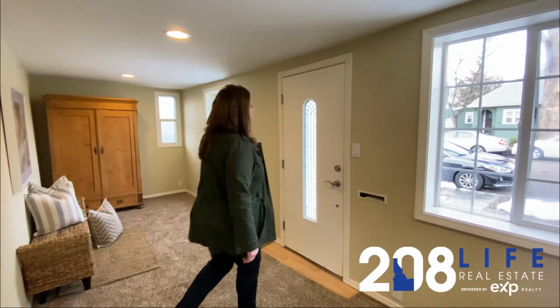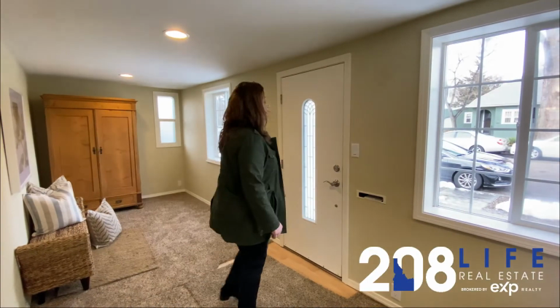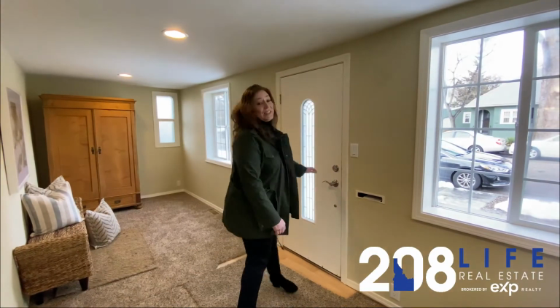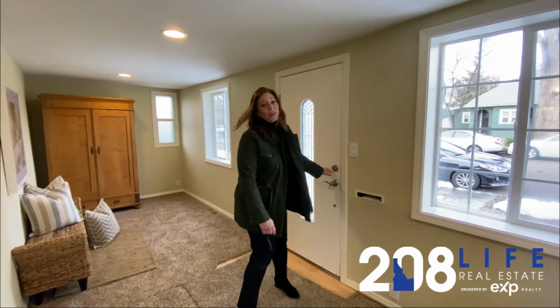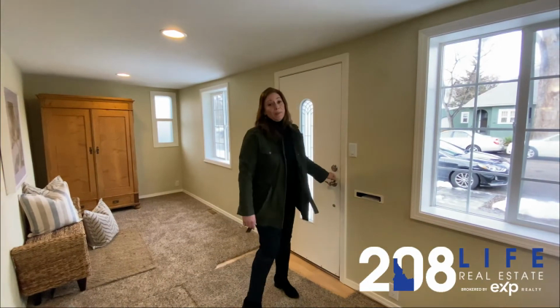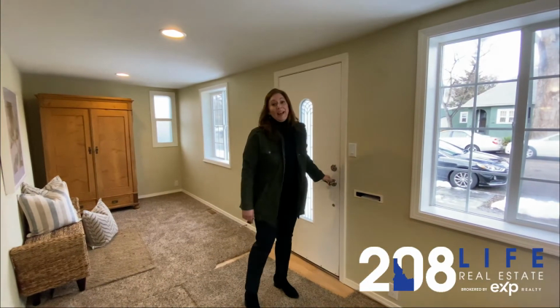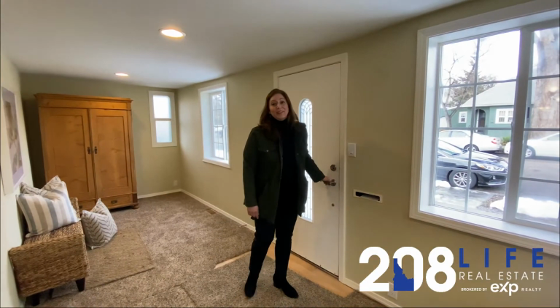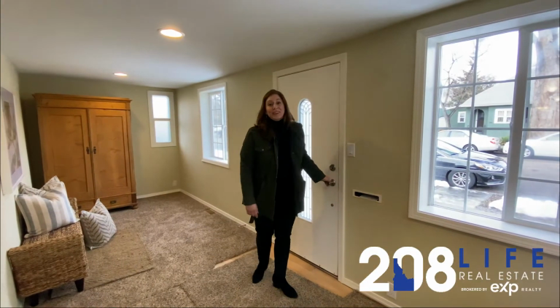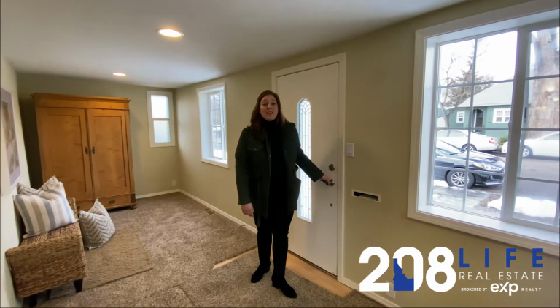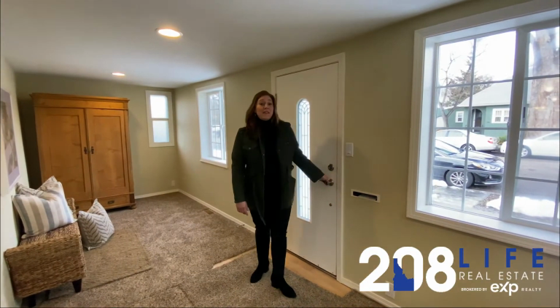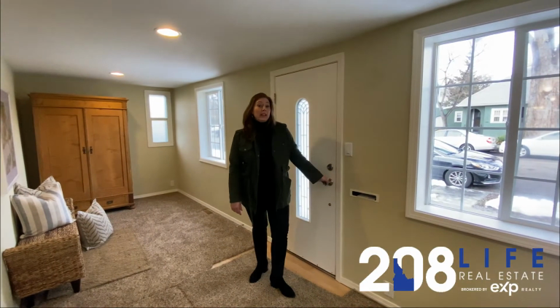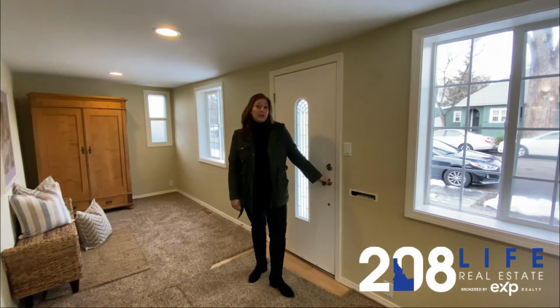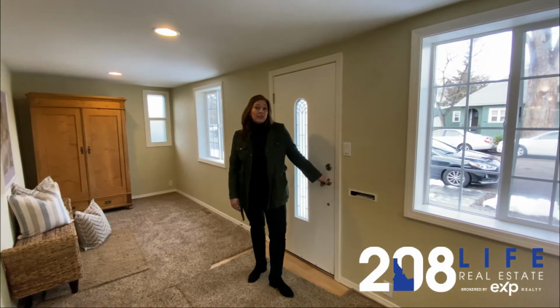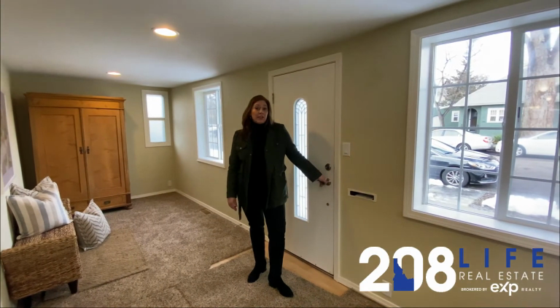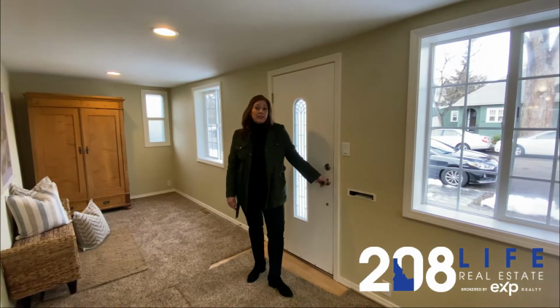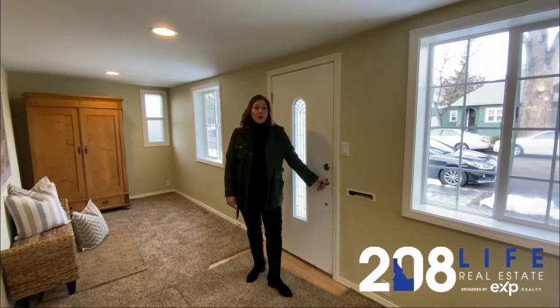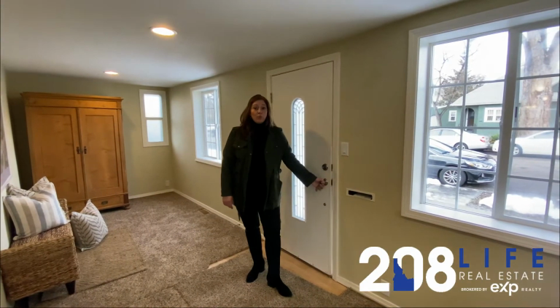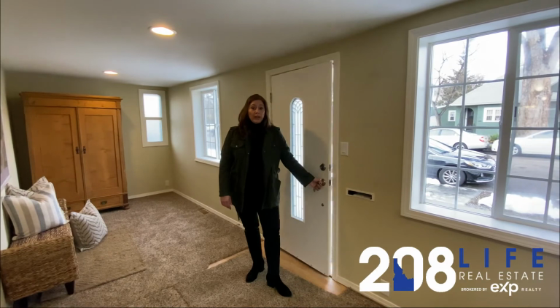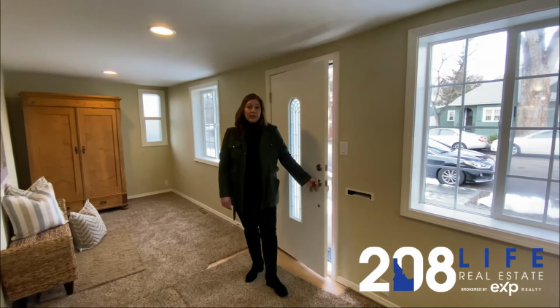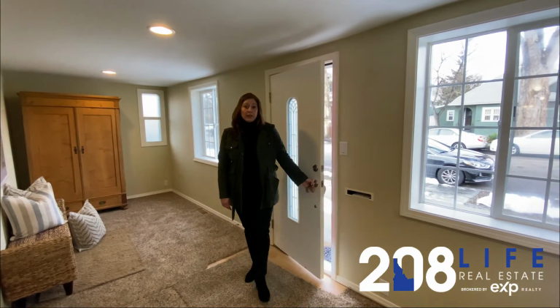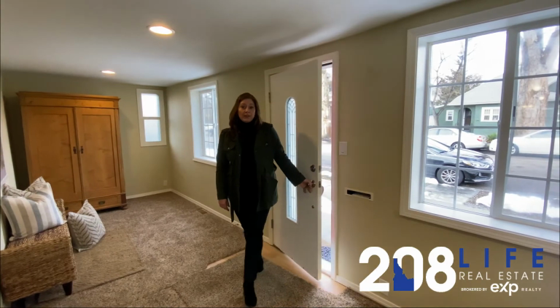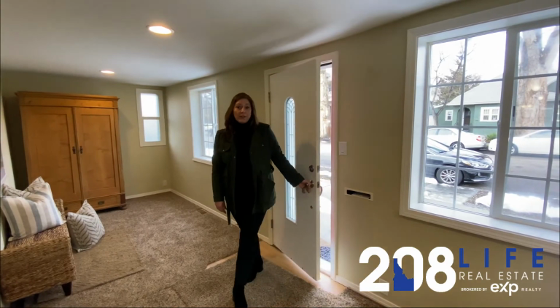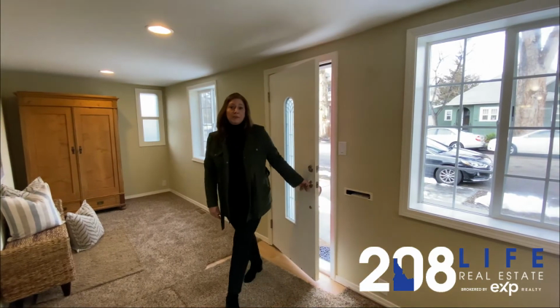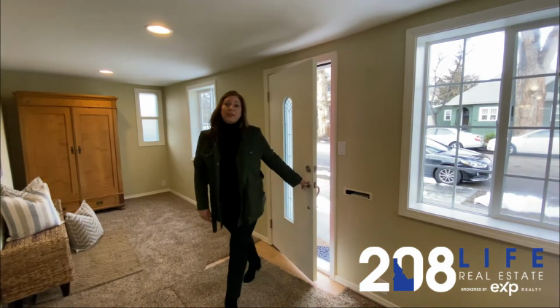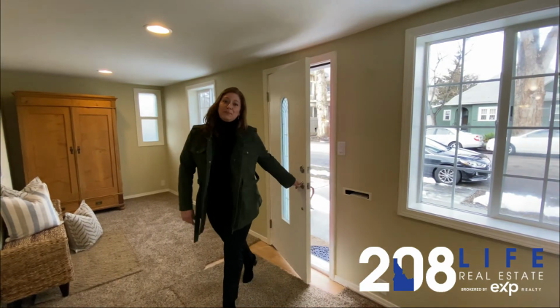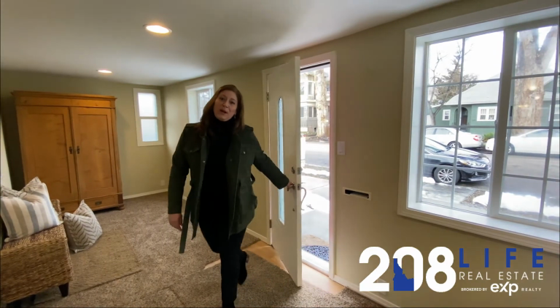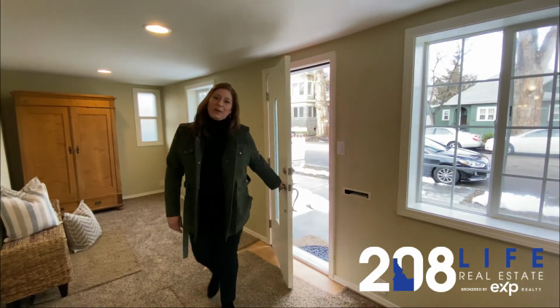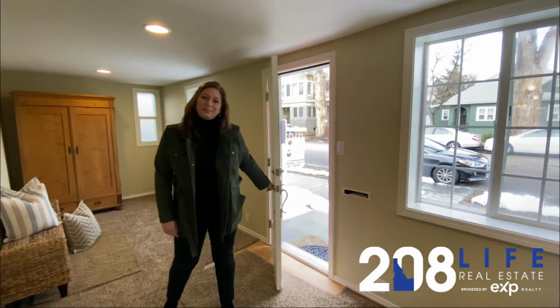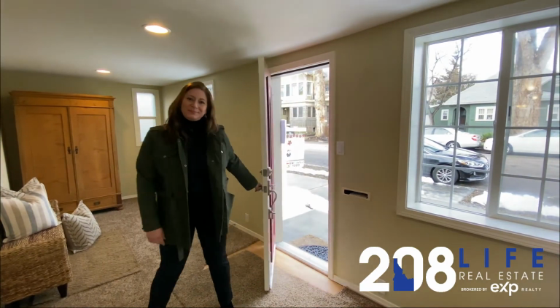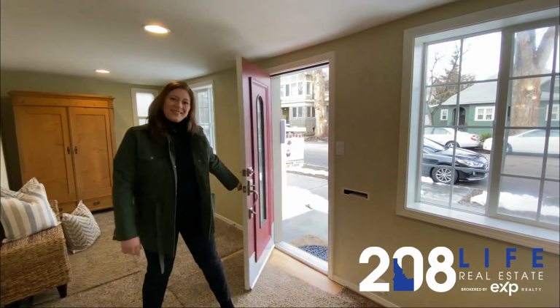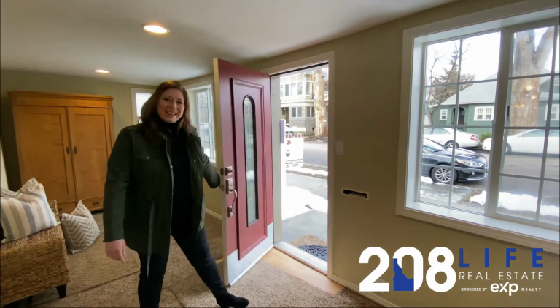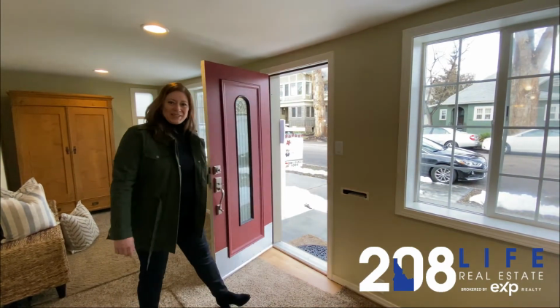Well, thanks for coming by. If you have any questions on this home or any others, feel free to give me a call. Thank you.